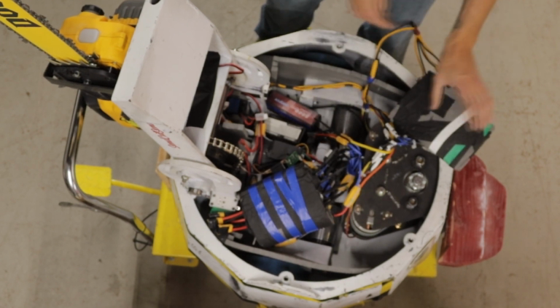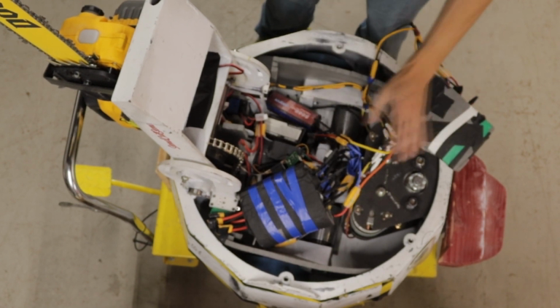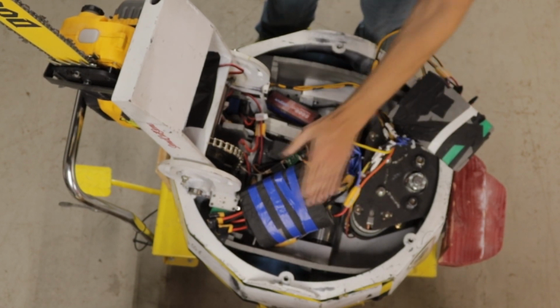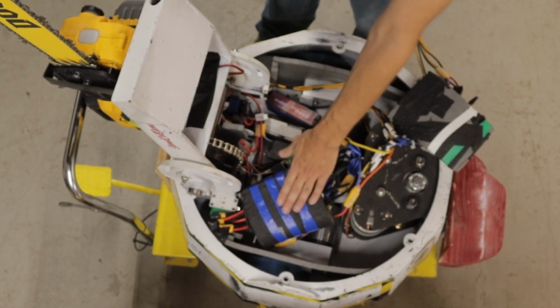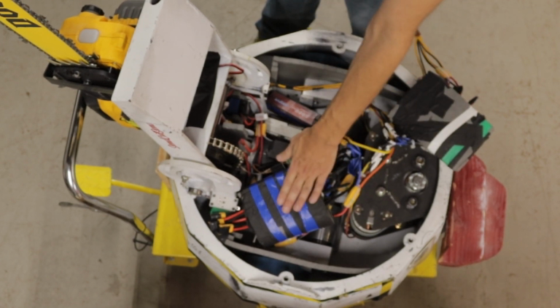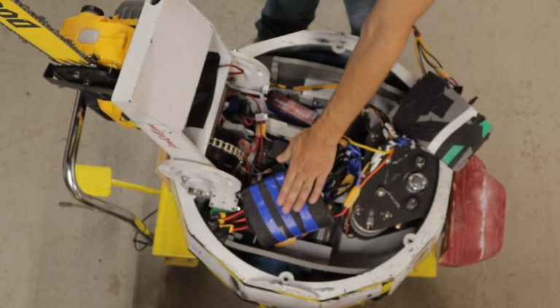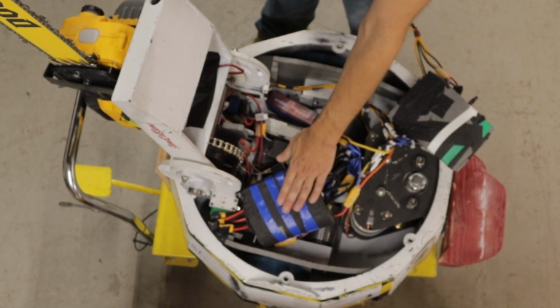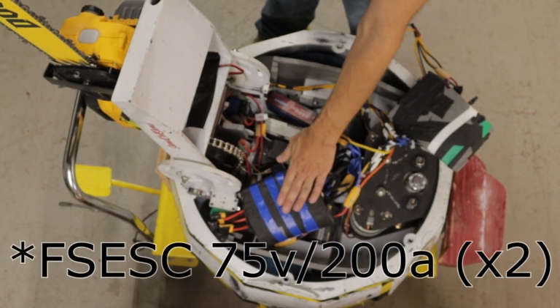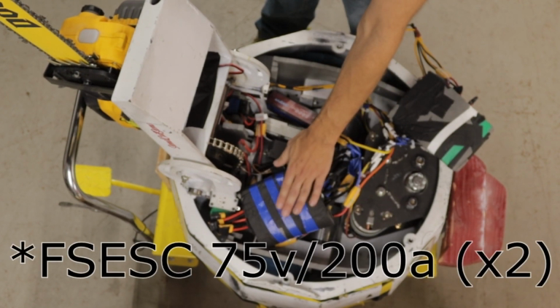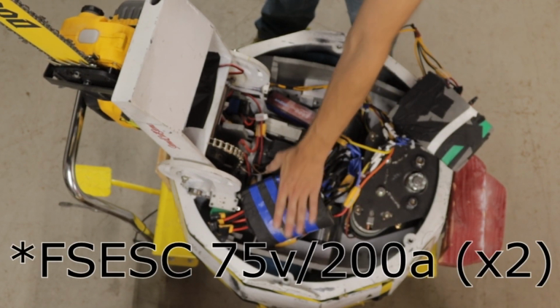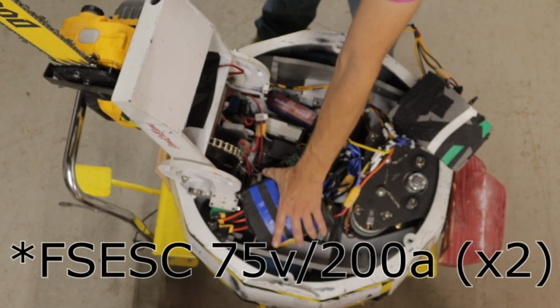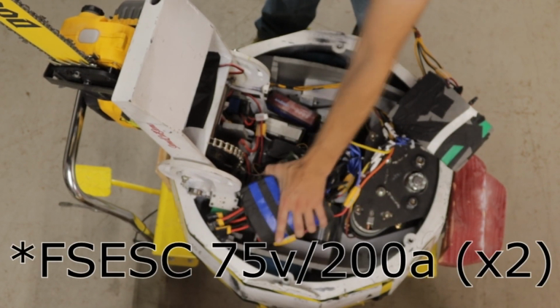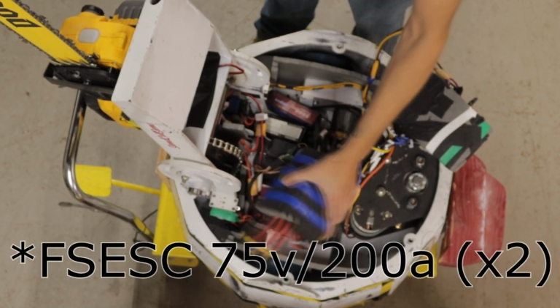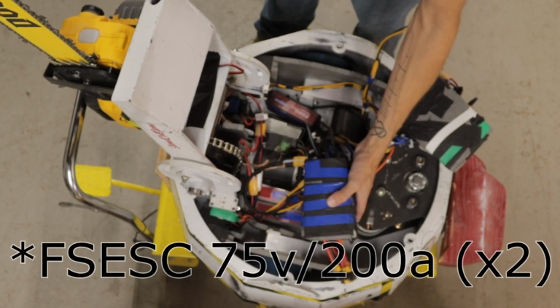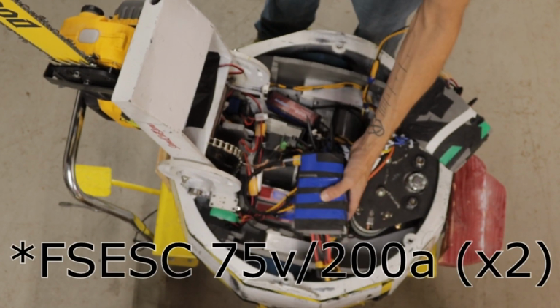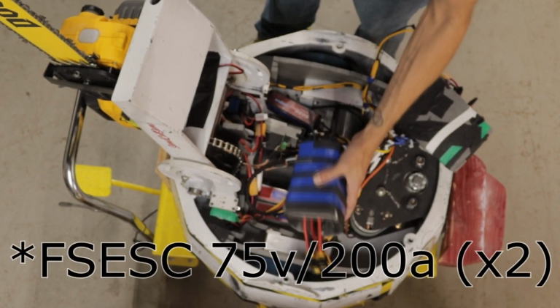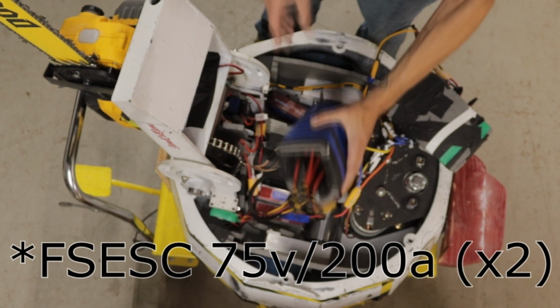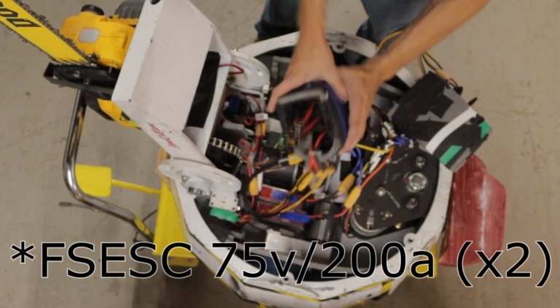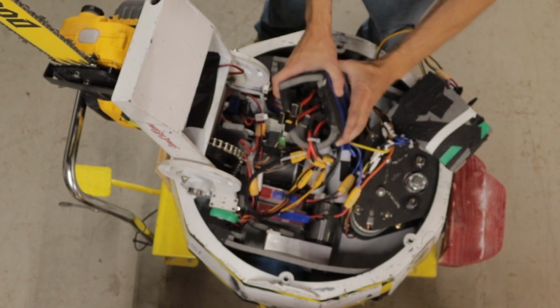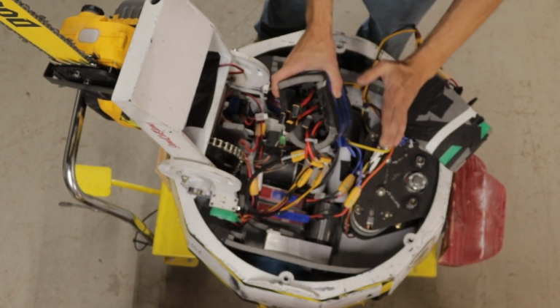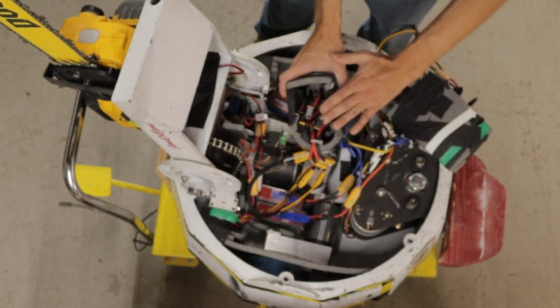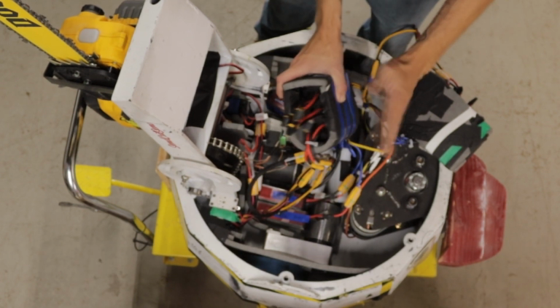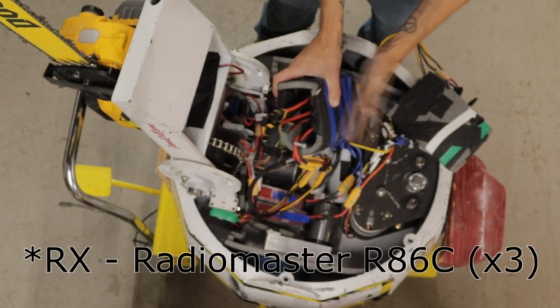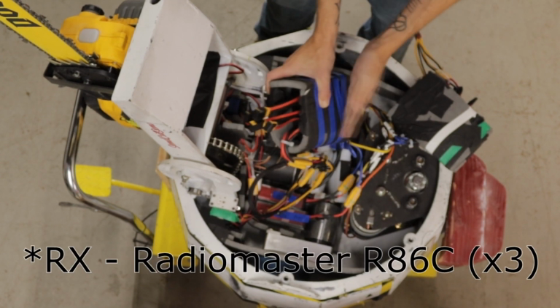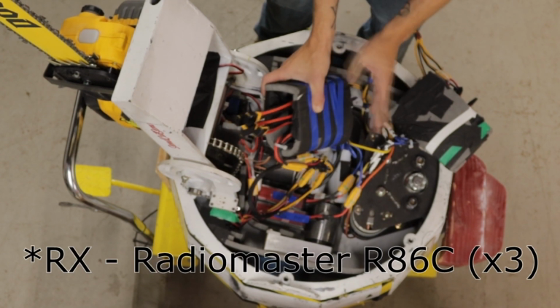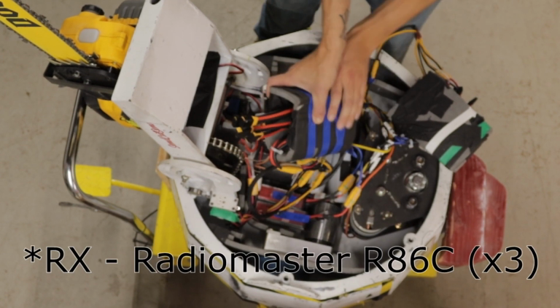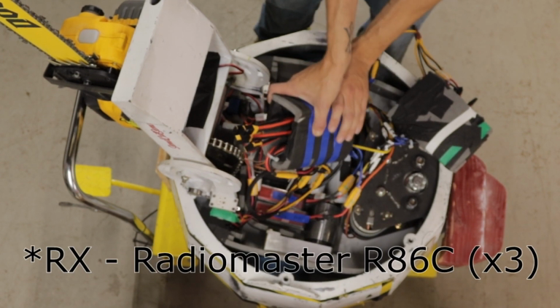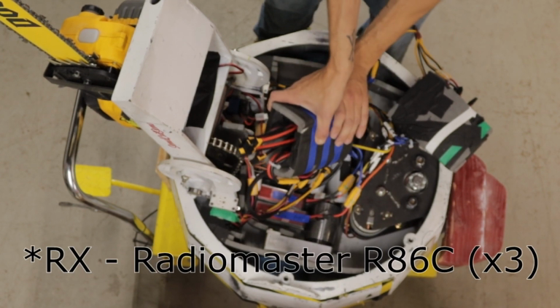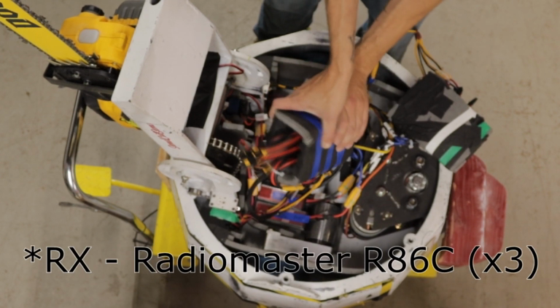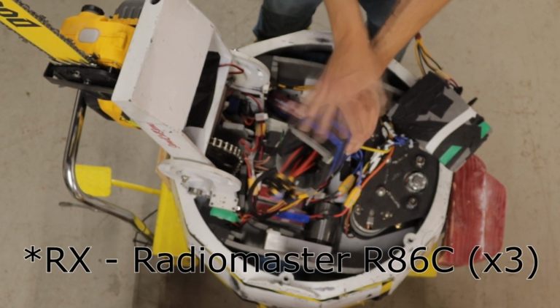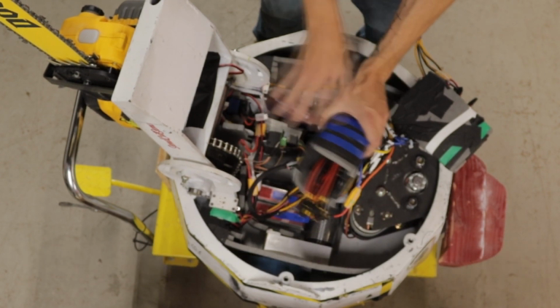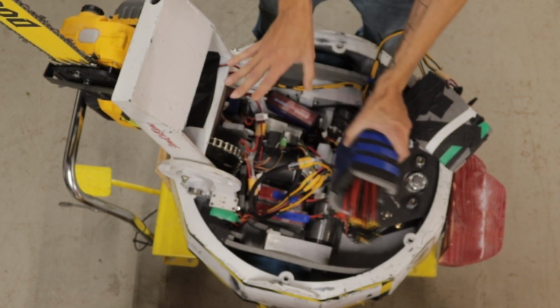On the opposite side we have the drive ESCs. These are two Trampa 200s — same thing: foamed ESC inside, all taped up, nothing can move.